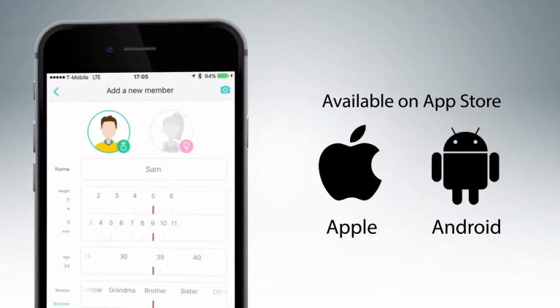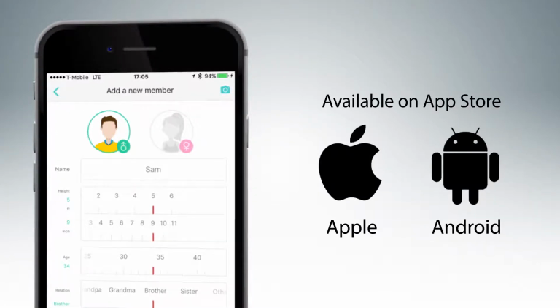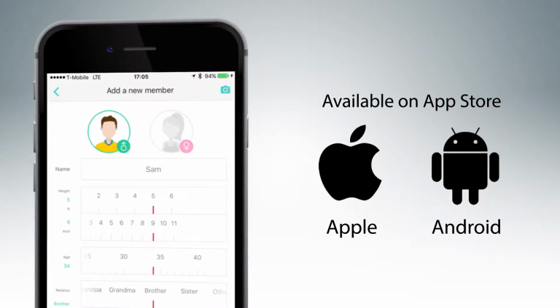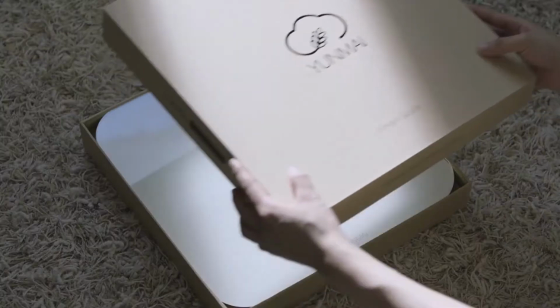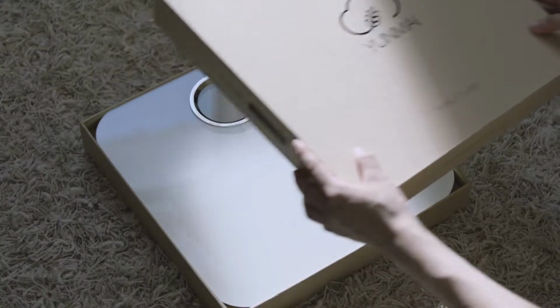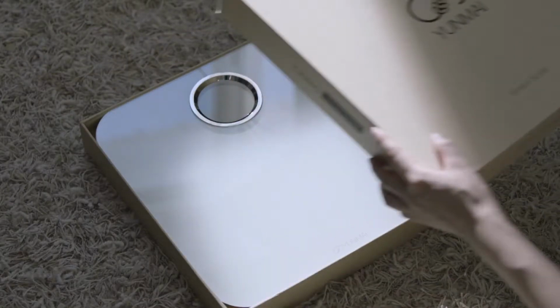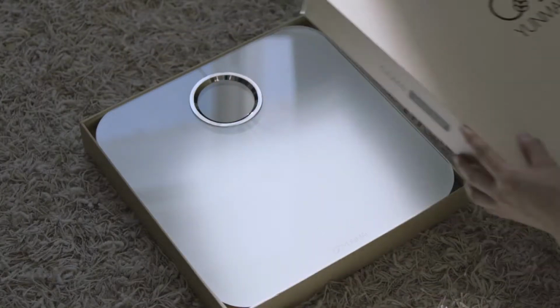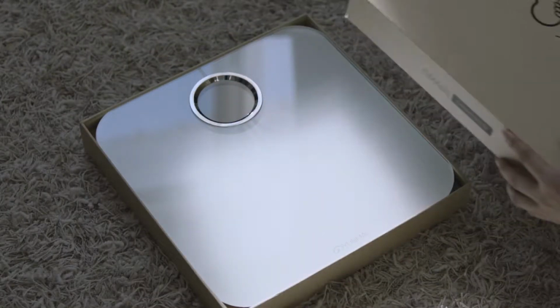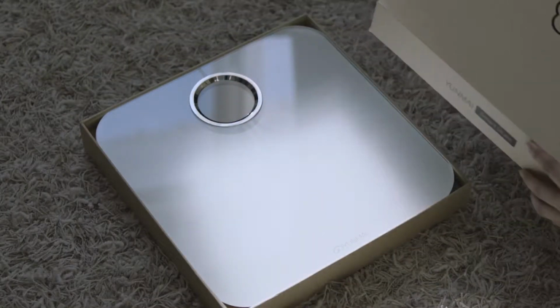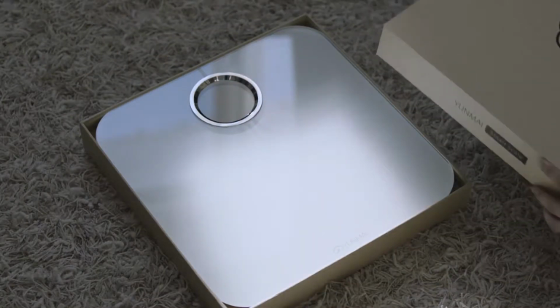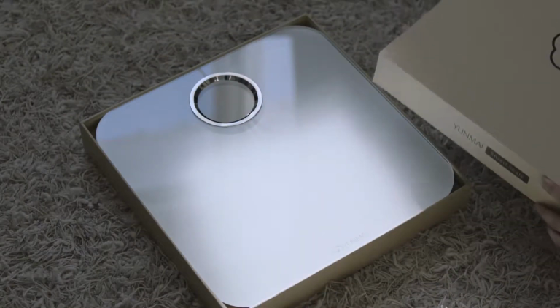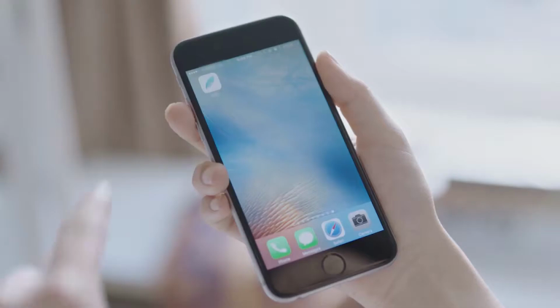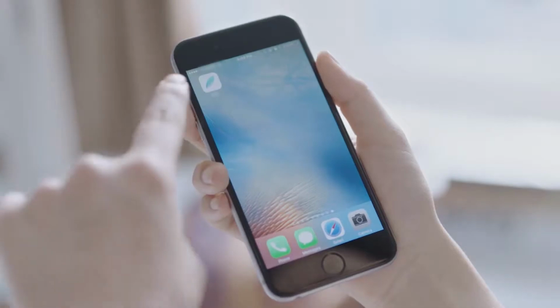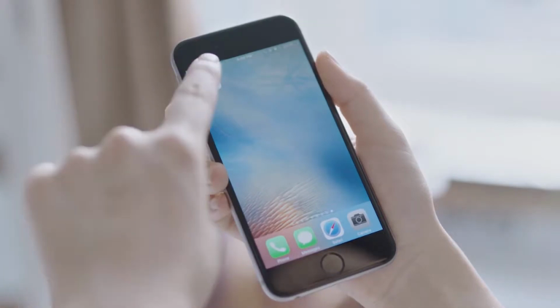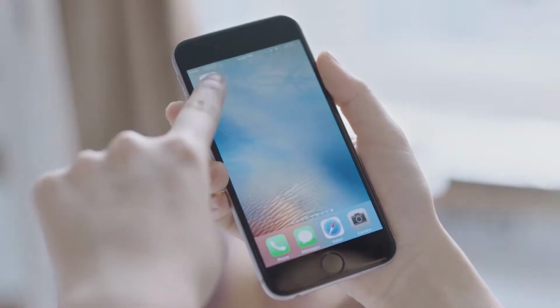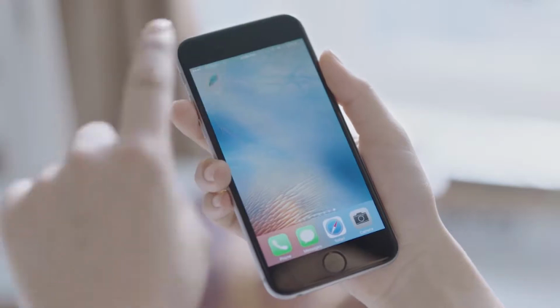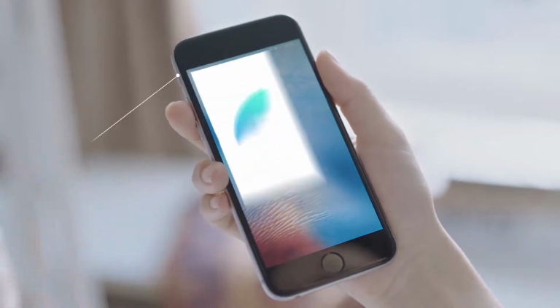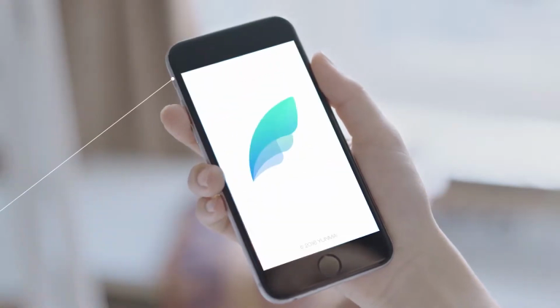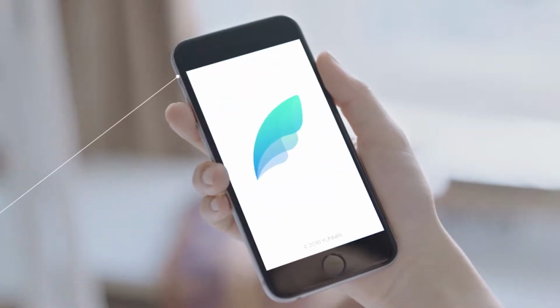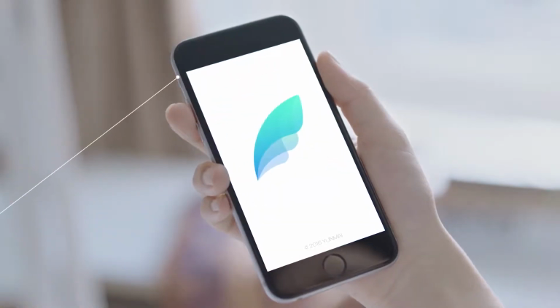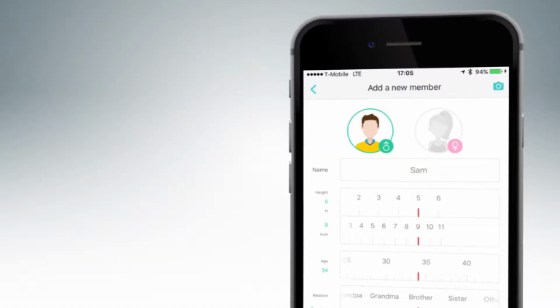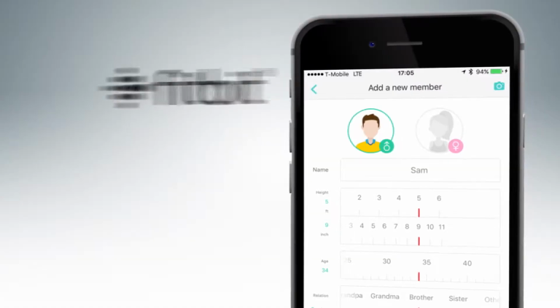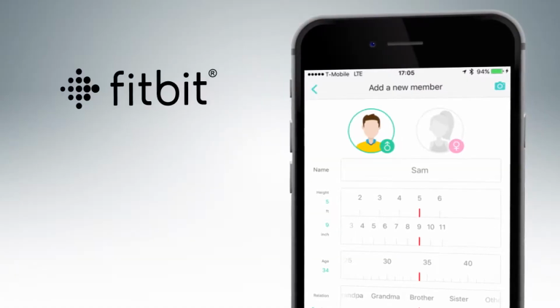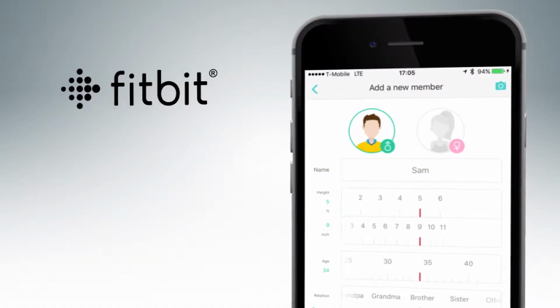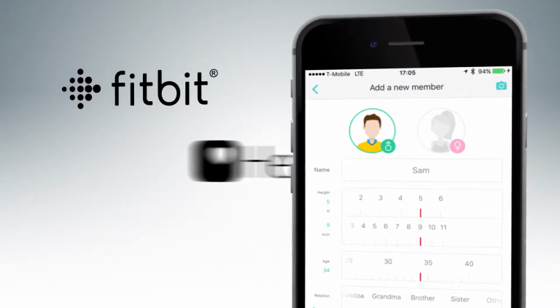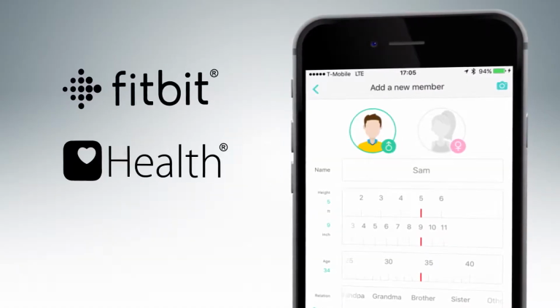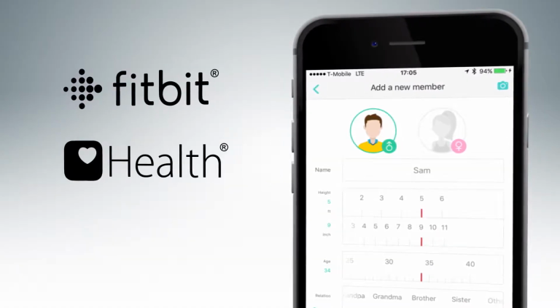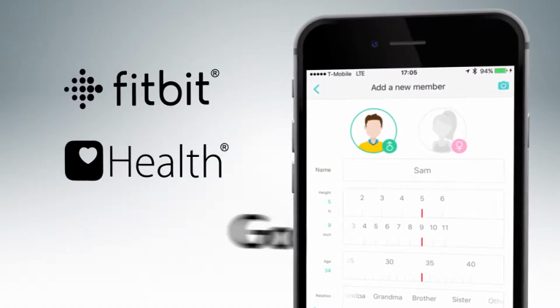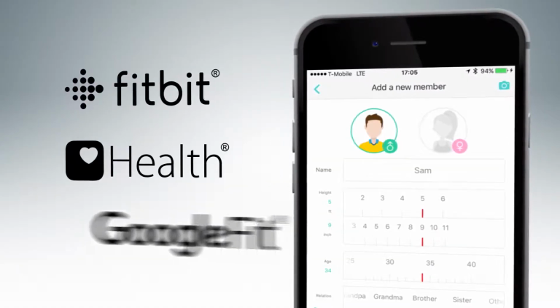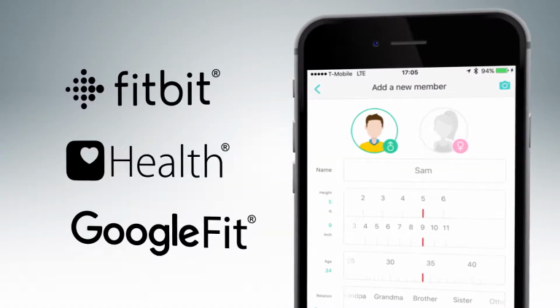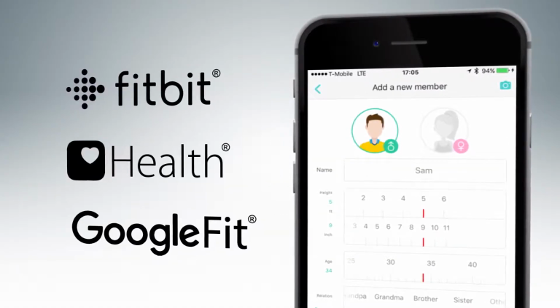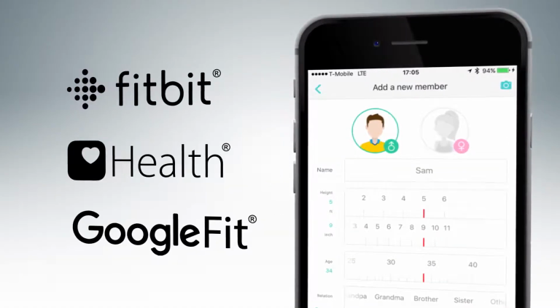The free Yunmai app can sync your data with other popular apps like Fitbit, Apple Health, and Google Fit.